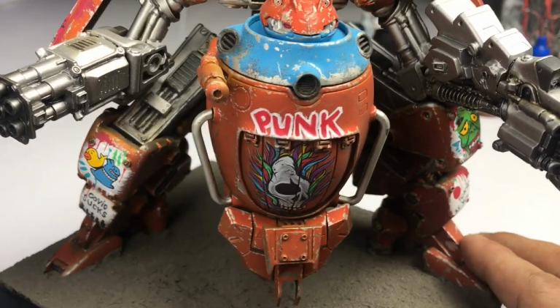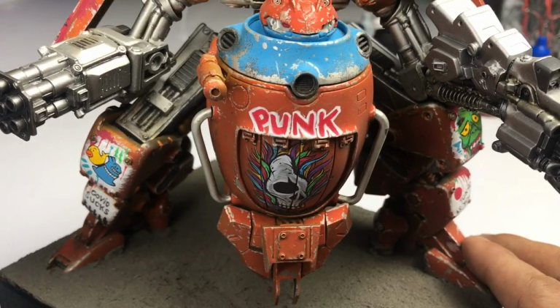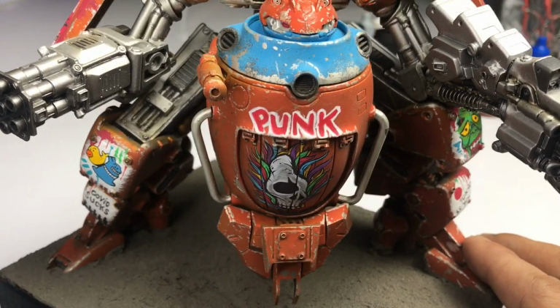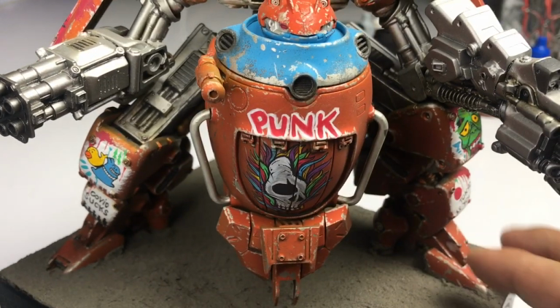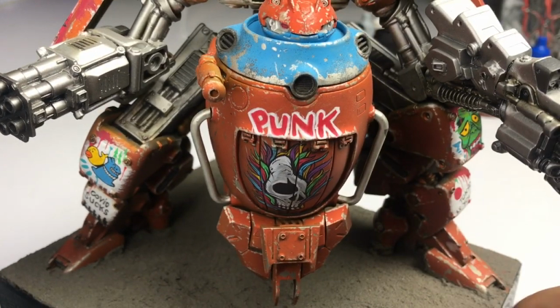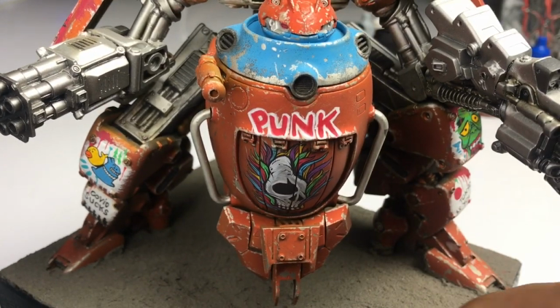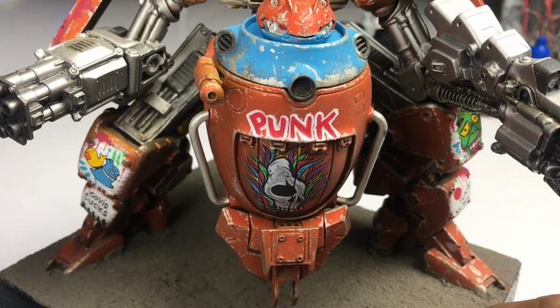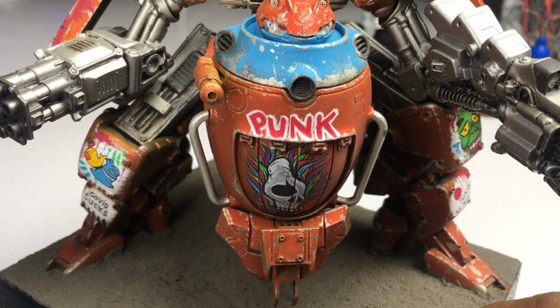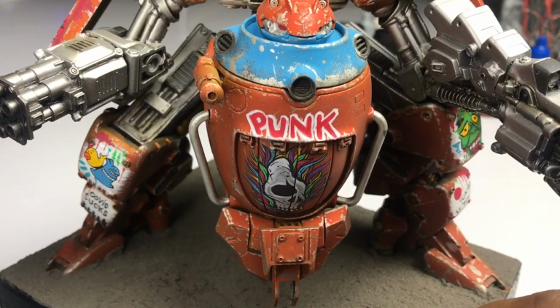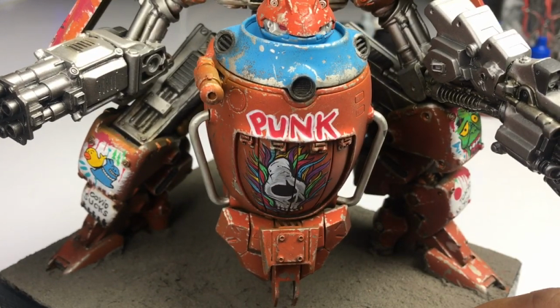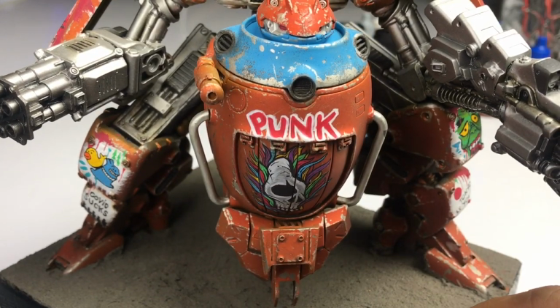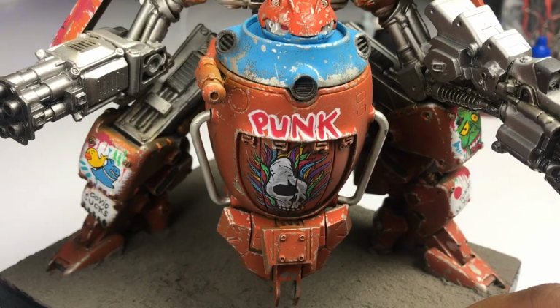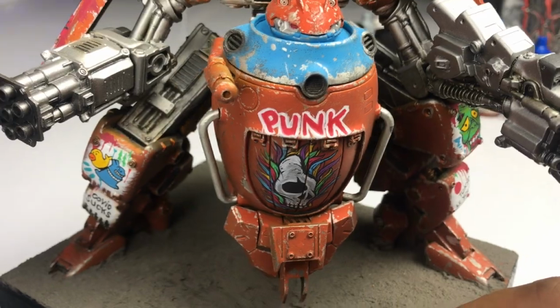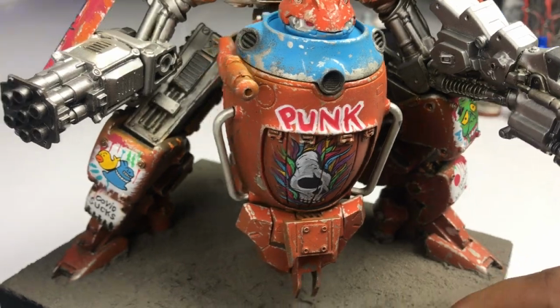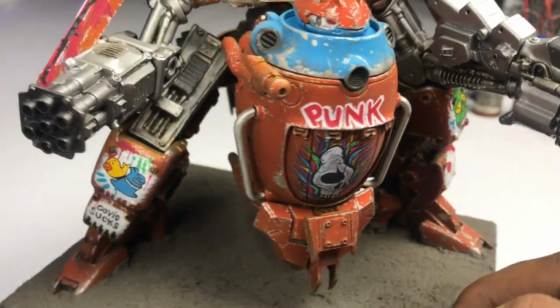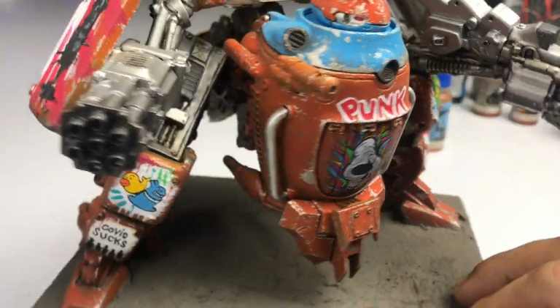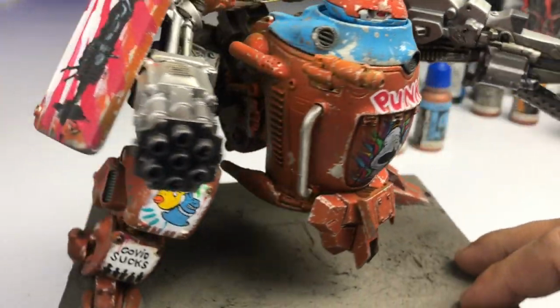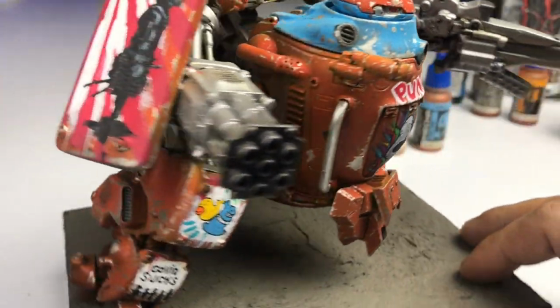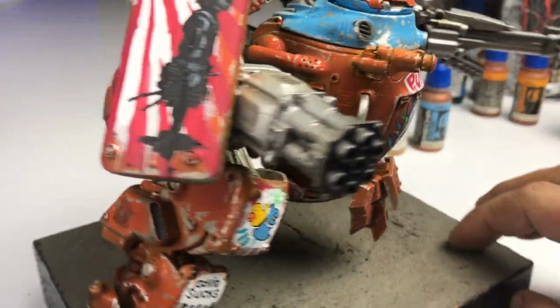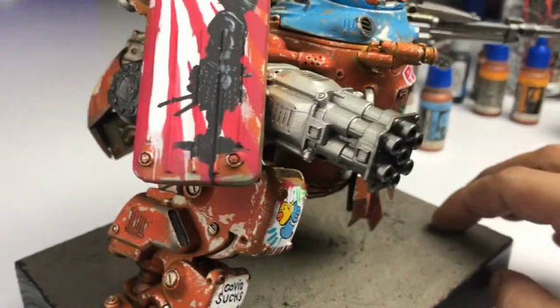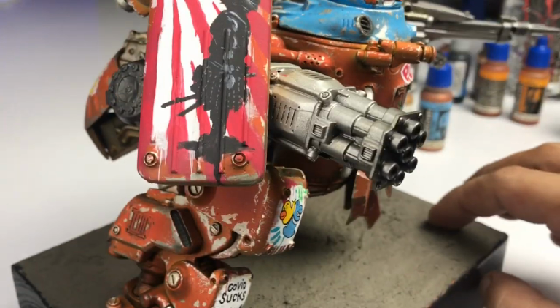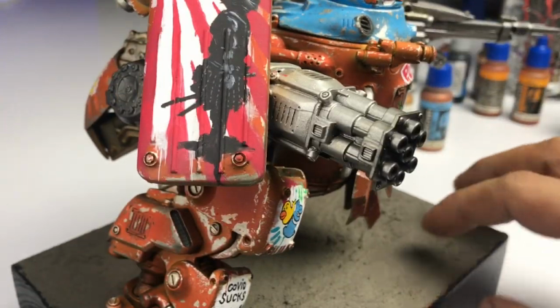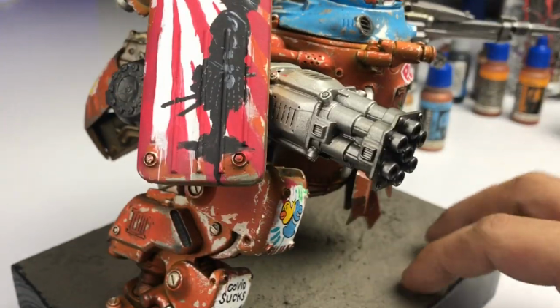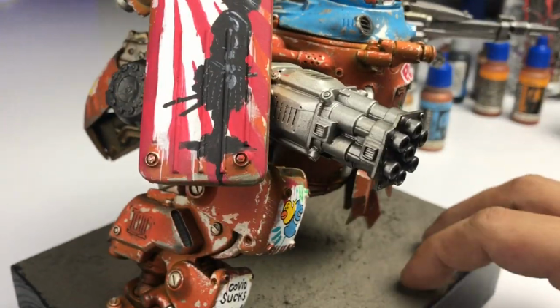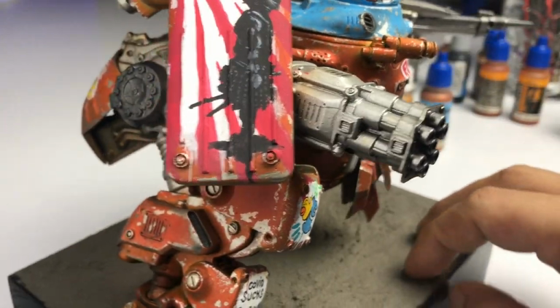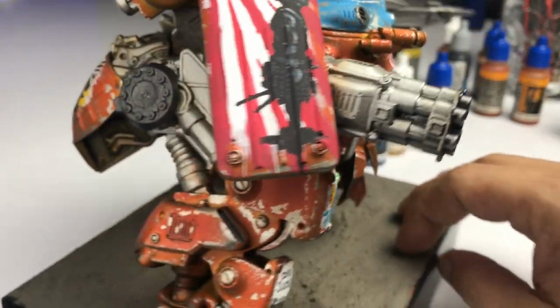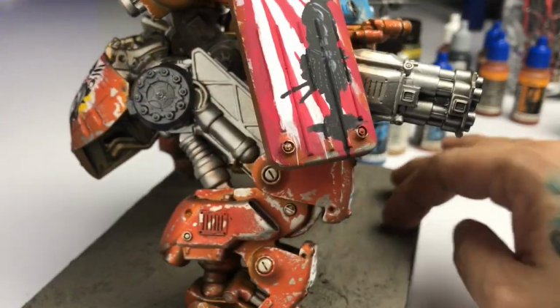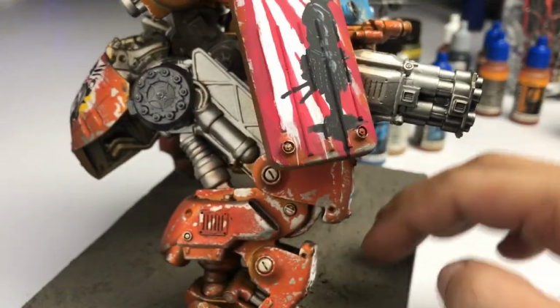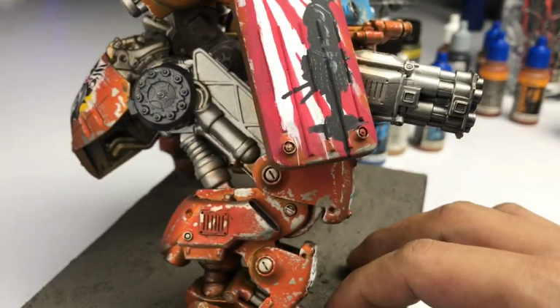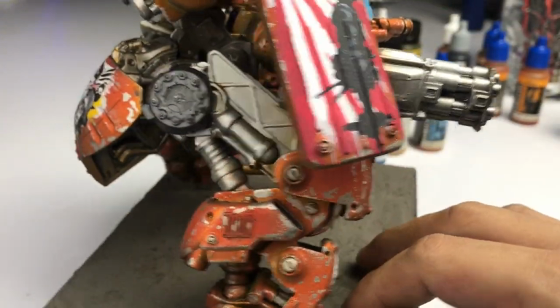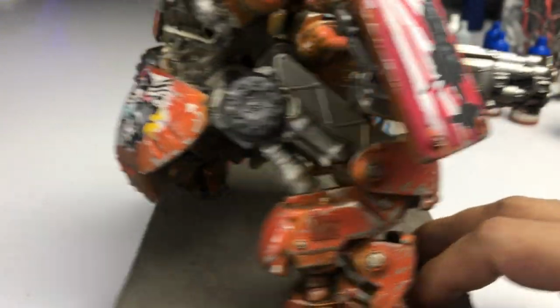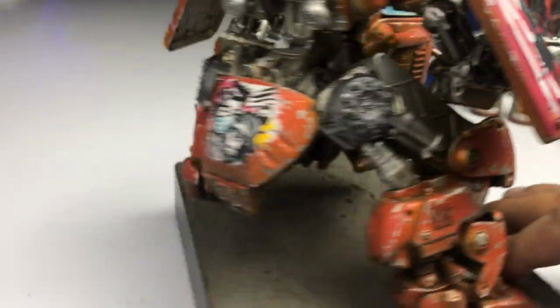Today, we weather this mecha with Vallejo acrylic paints — no oils and enamels — and turn it into this.